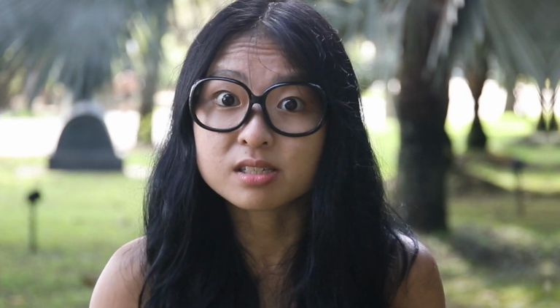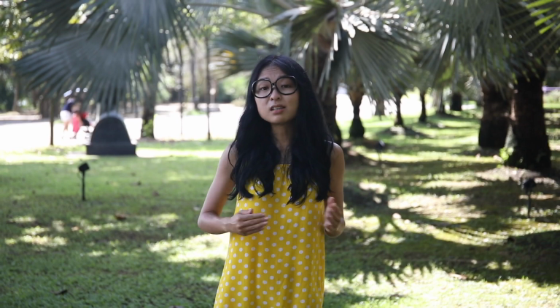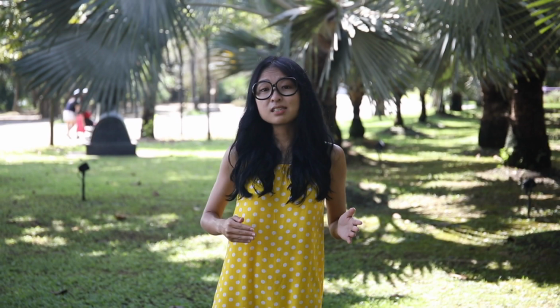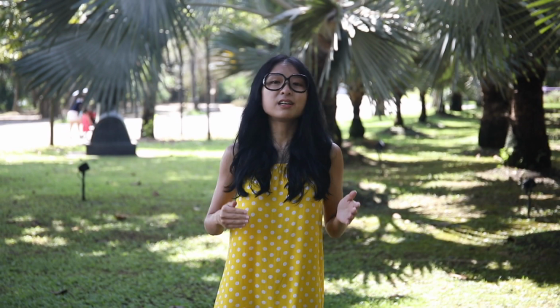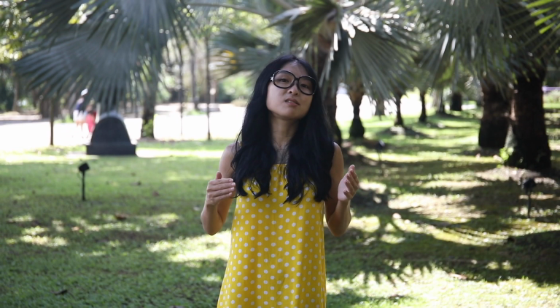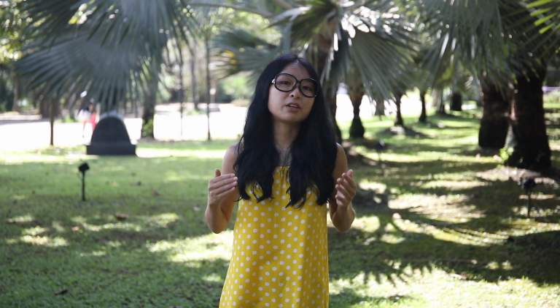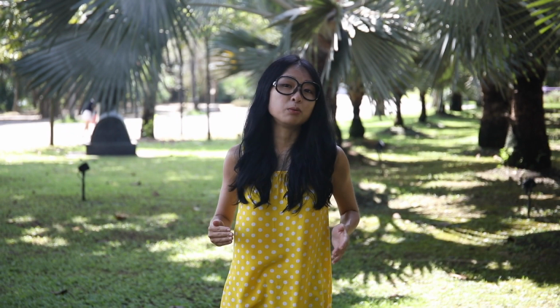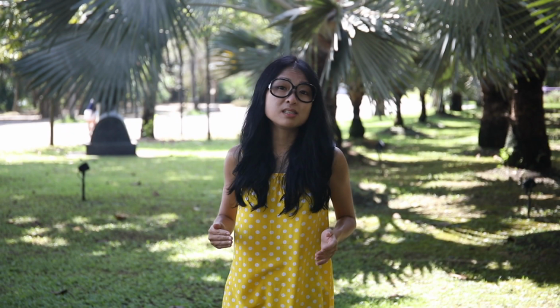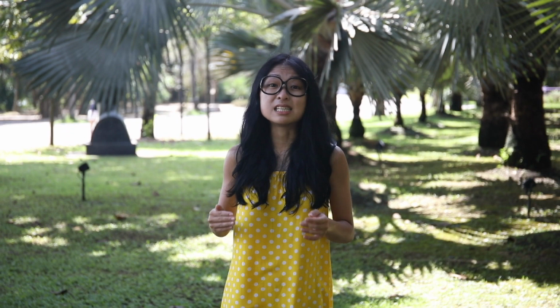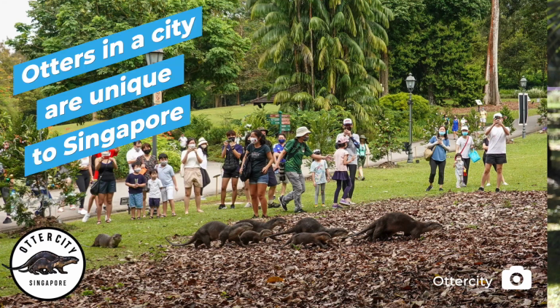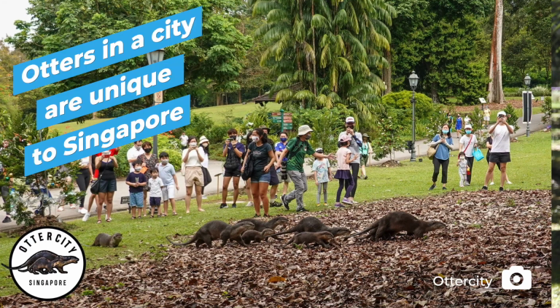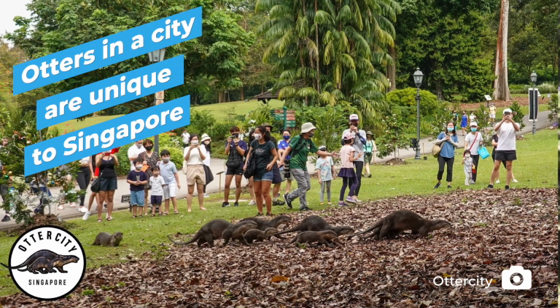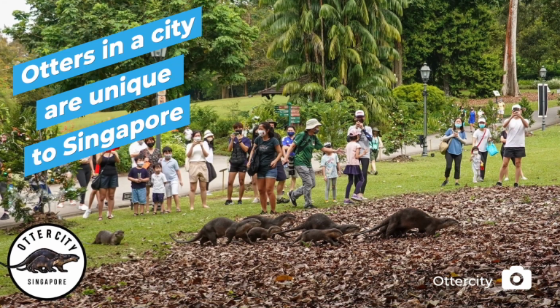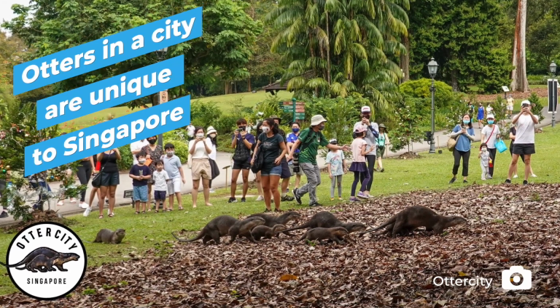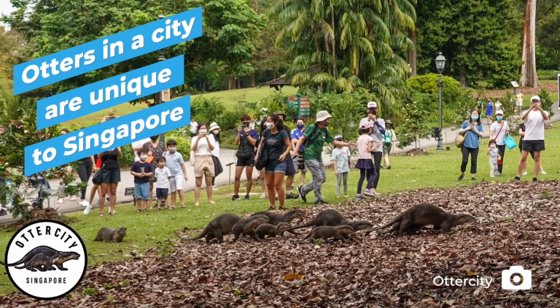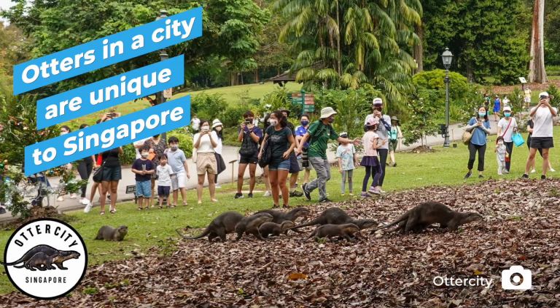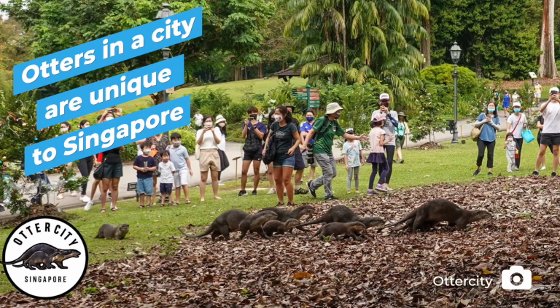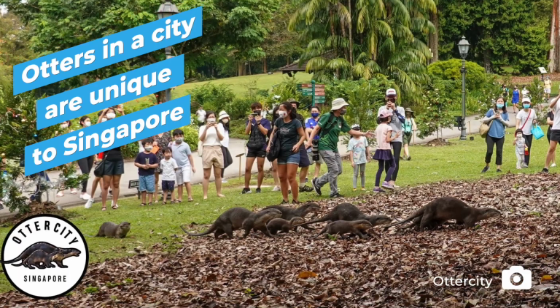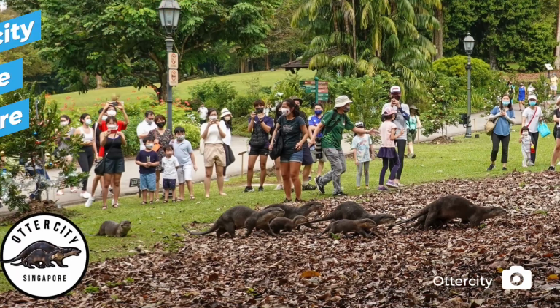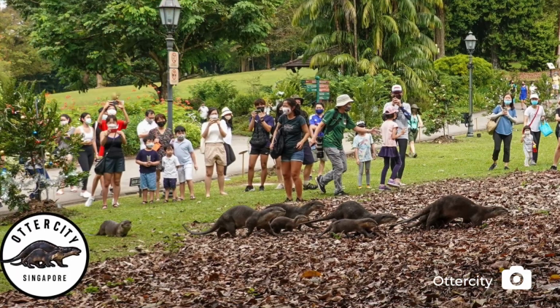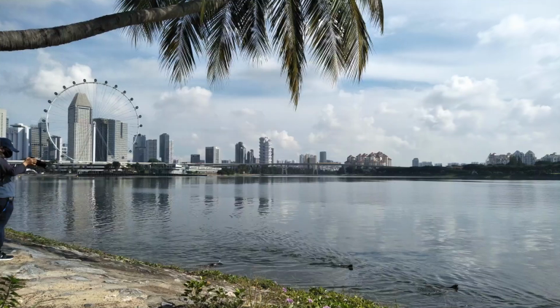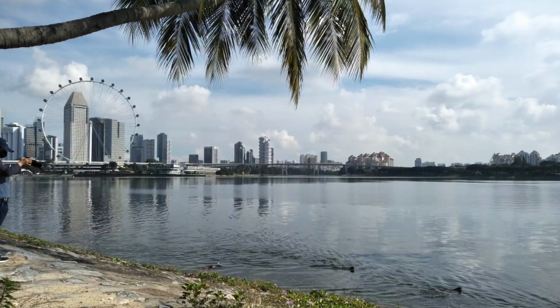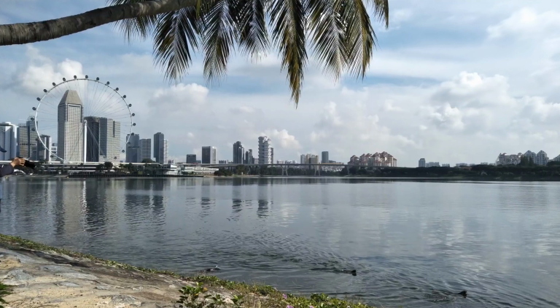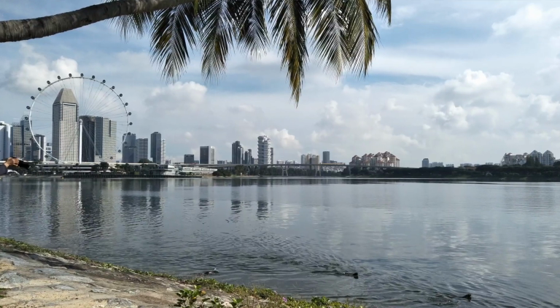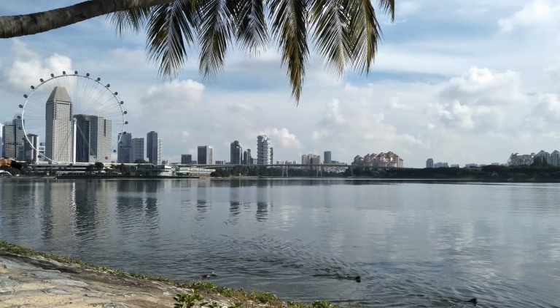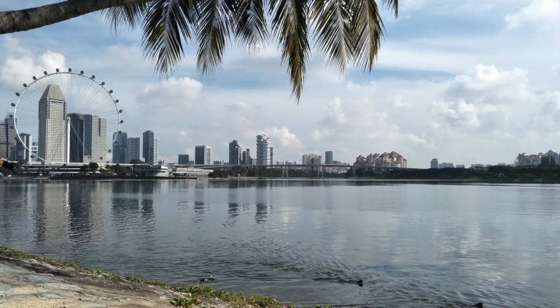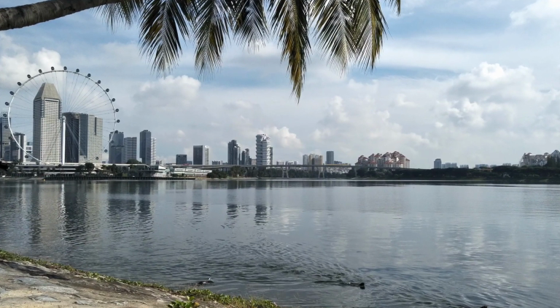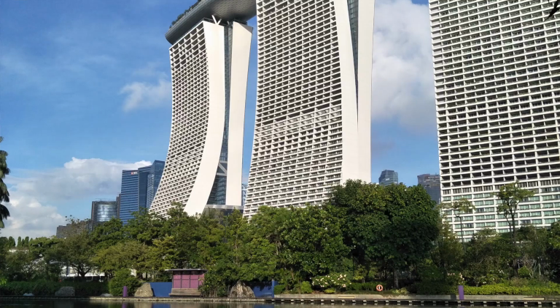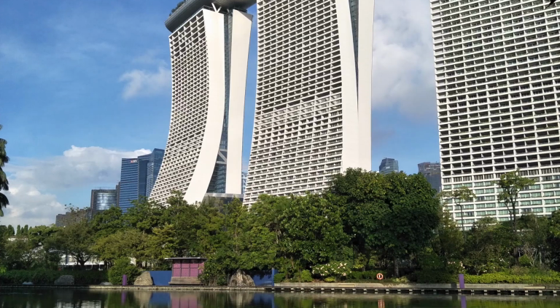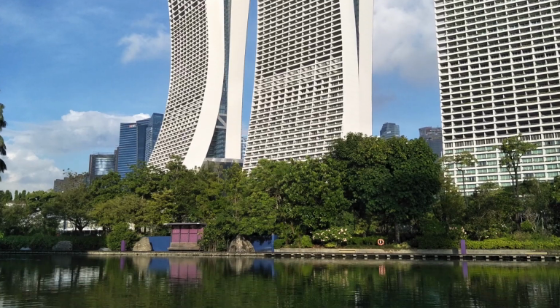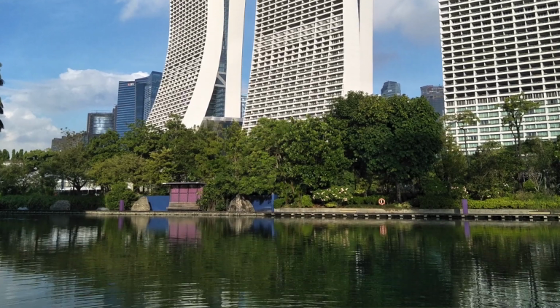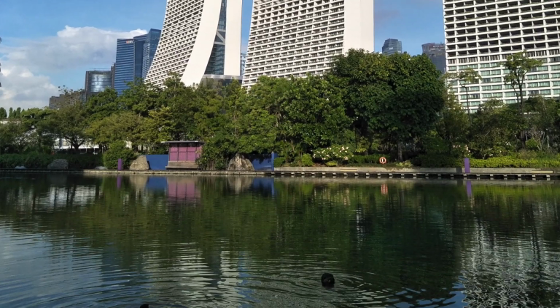Otters living alongside humans in a city is unique to Singapore. Researchers come all the way to Singapore just to study our otters.